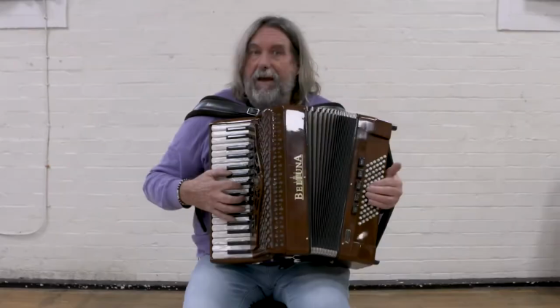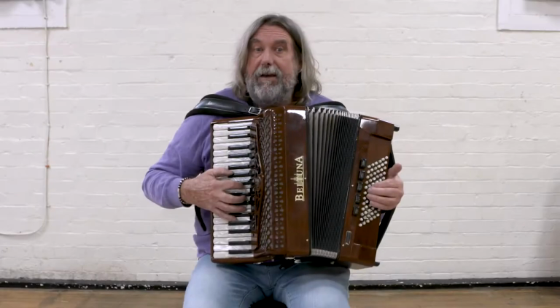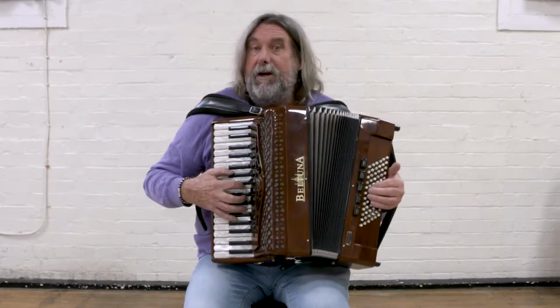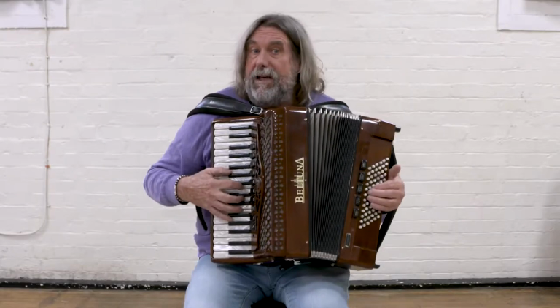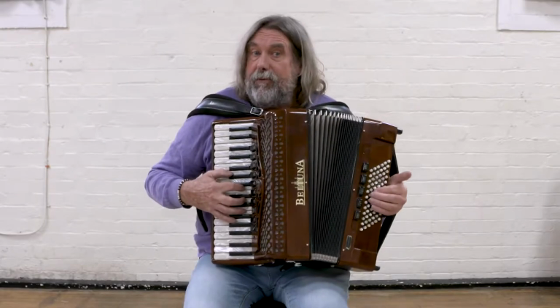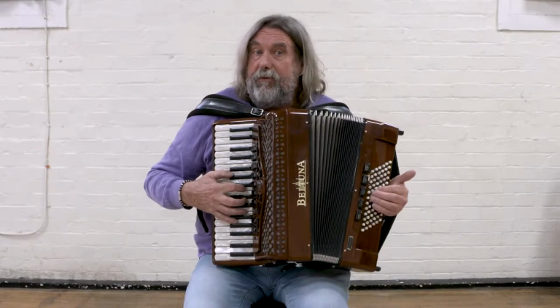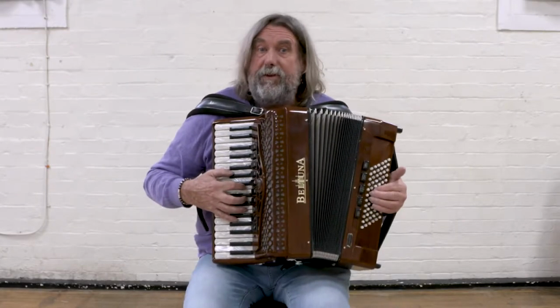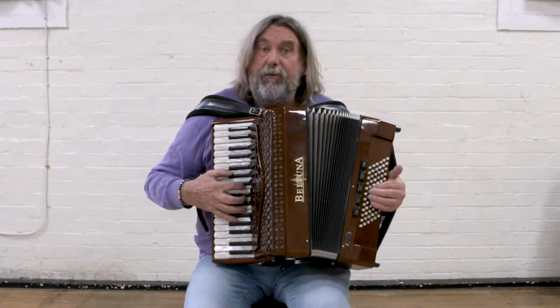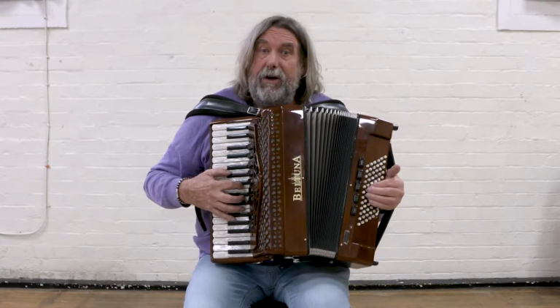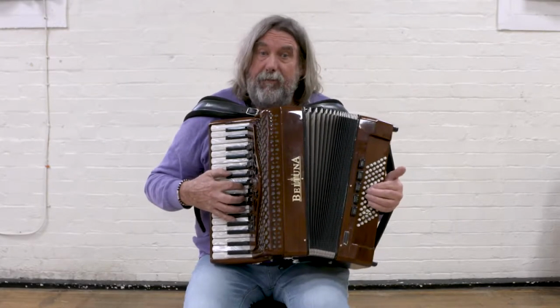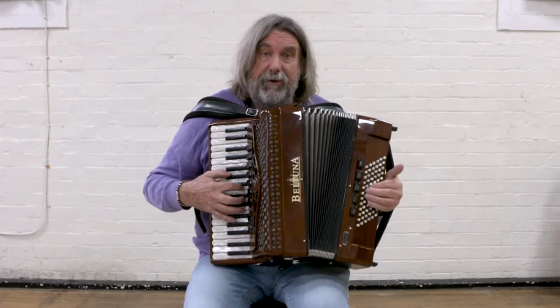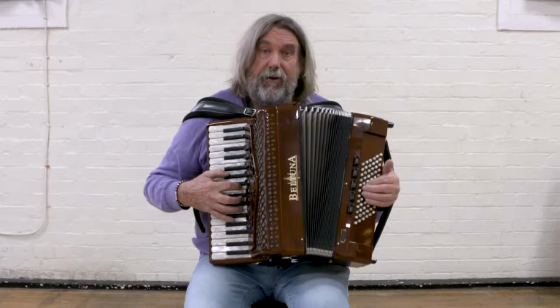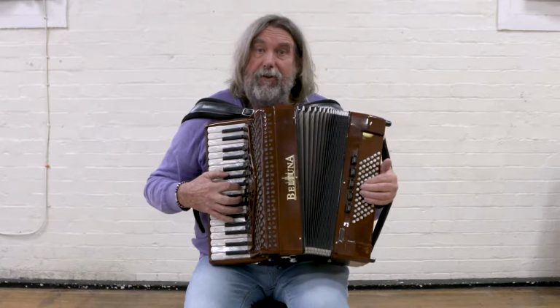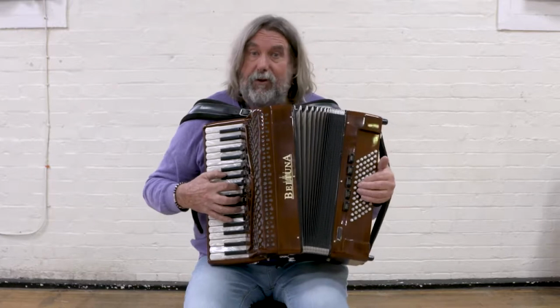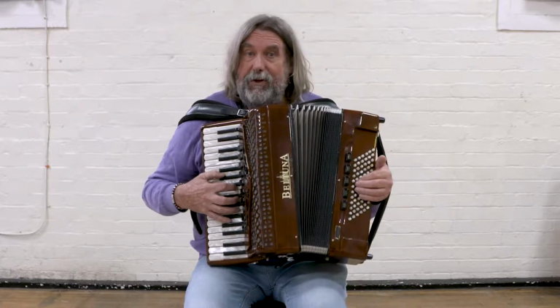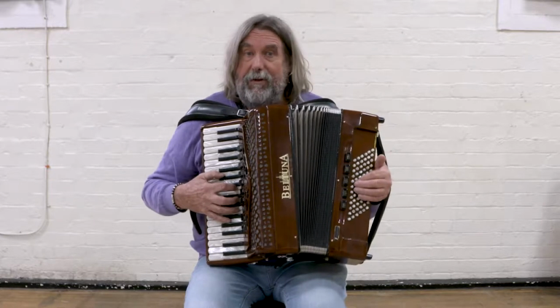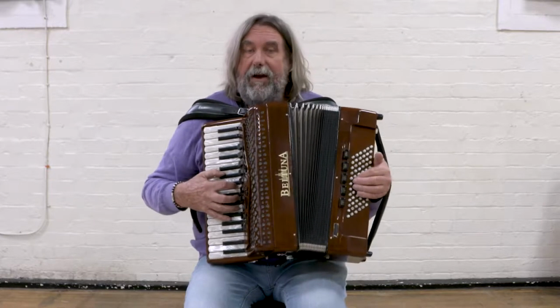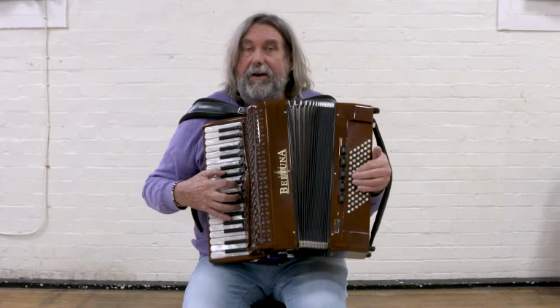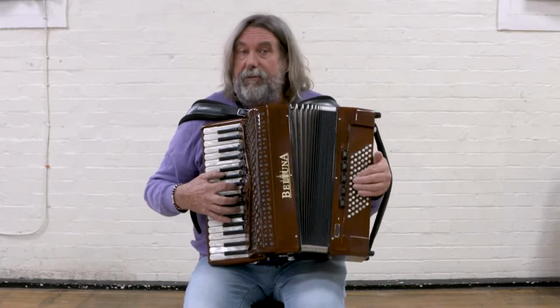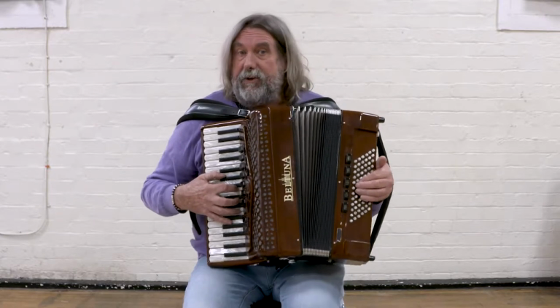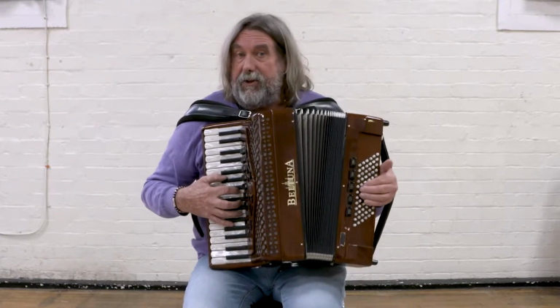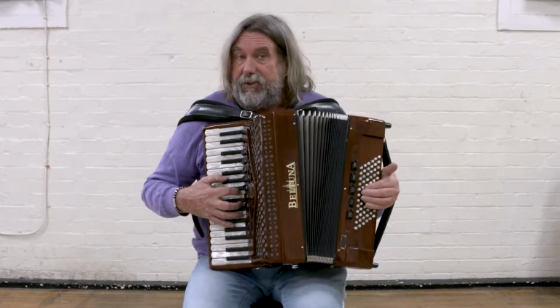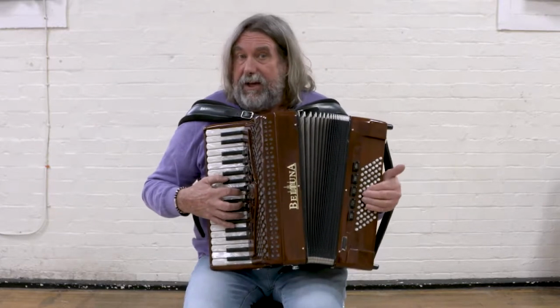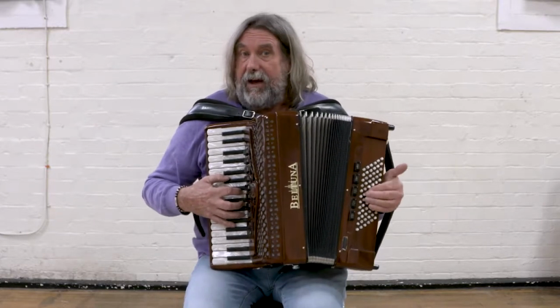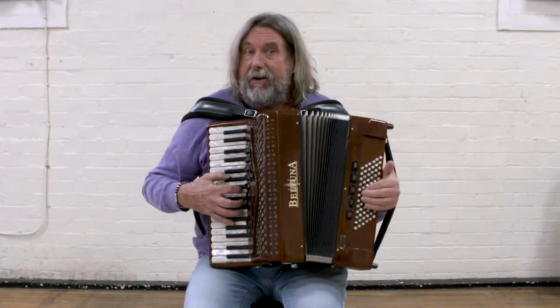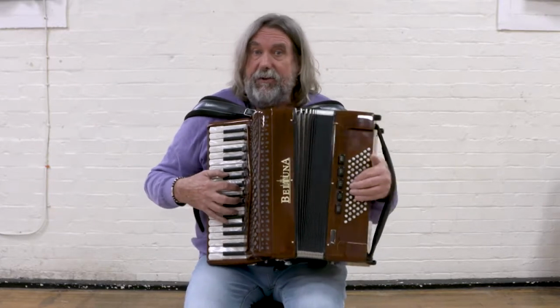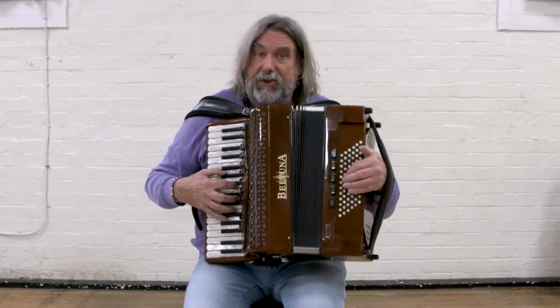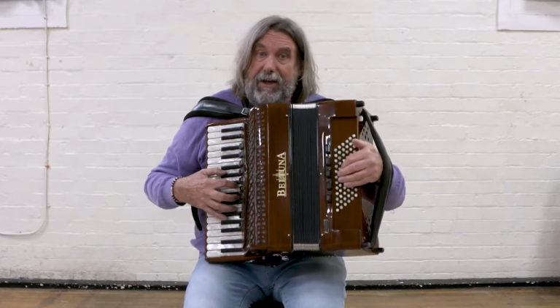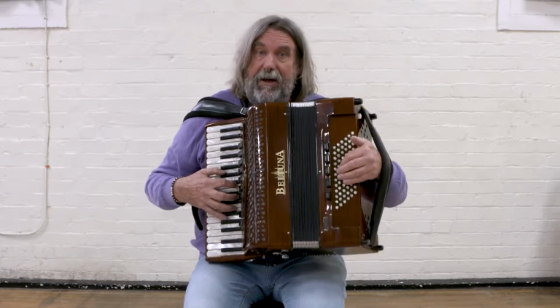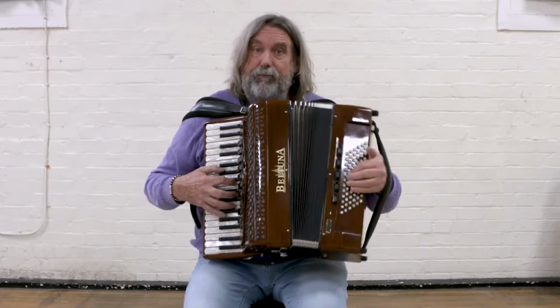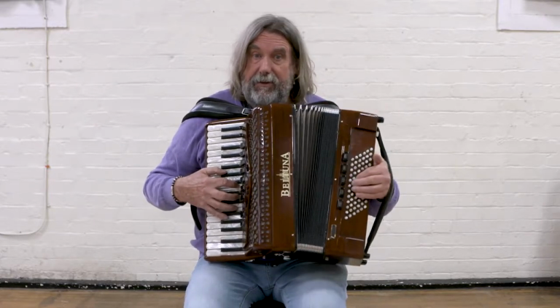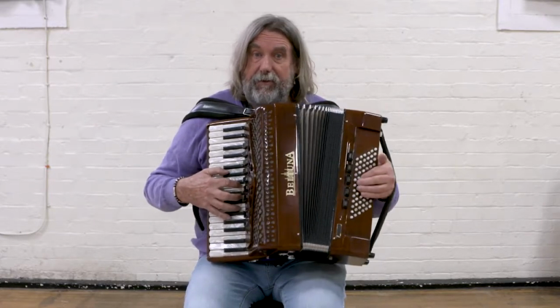Here are my tips for simple accompaniments on the accordion. I'm going to play a tune in G, and I'm going to use a G bass note.